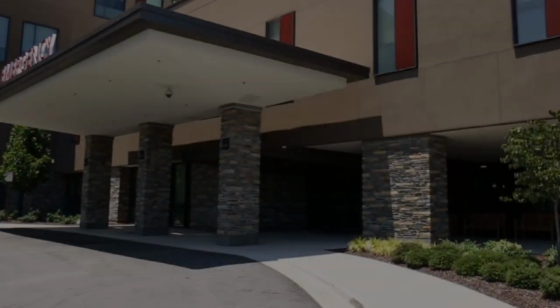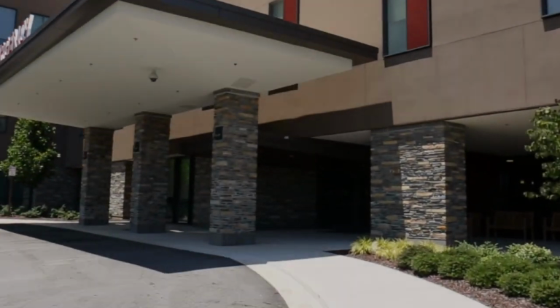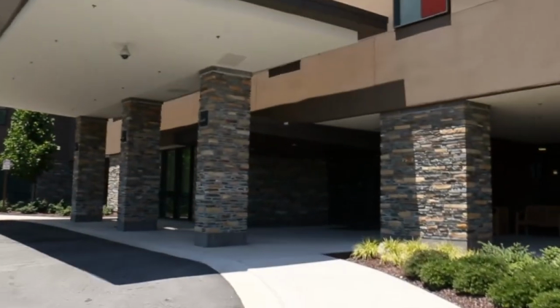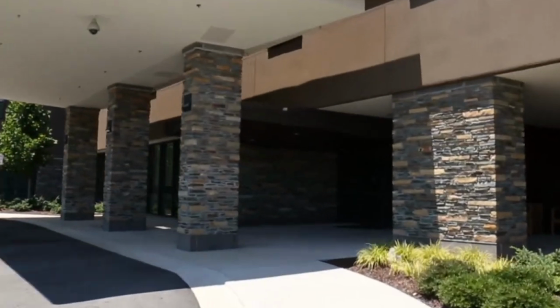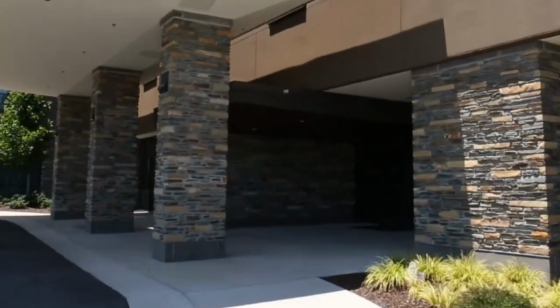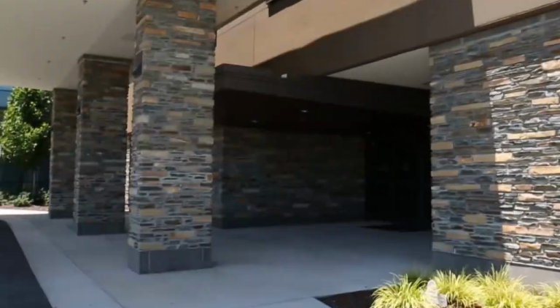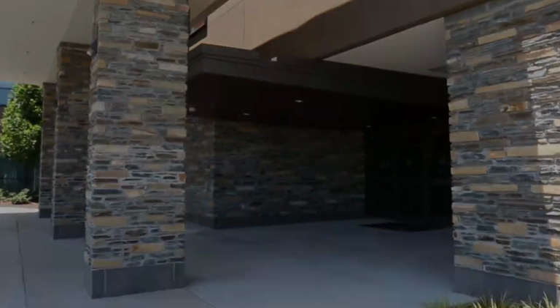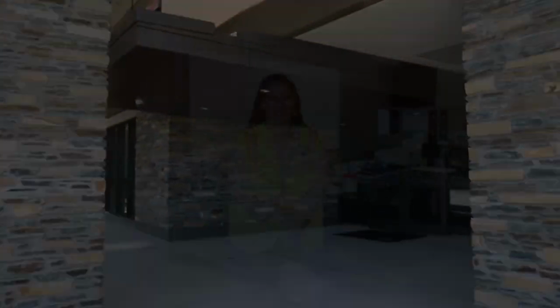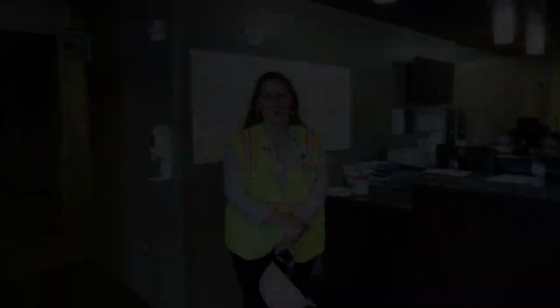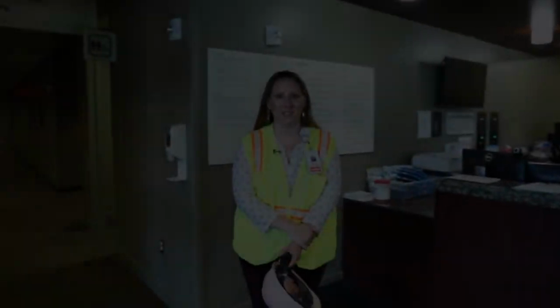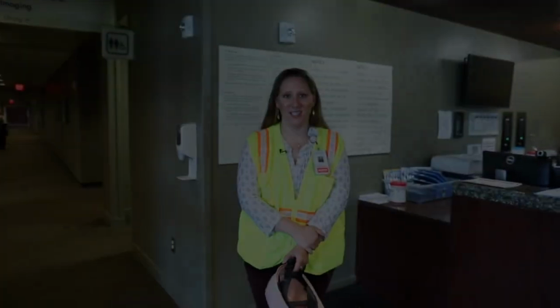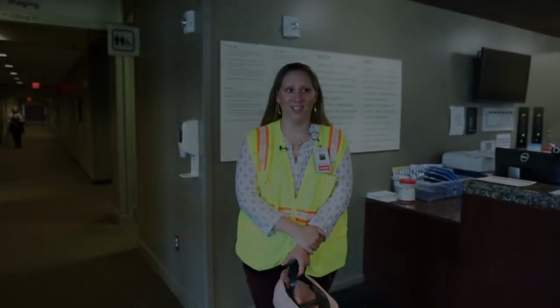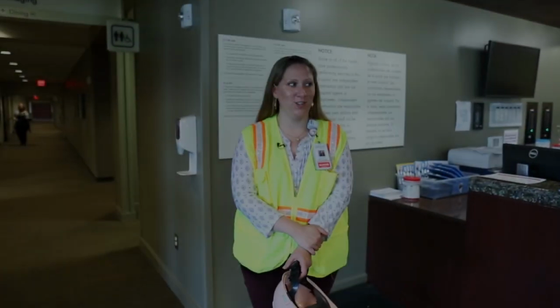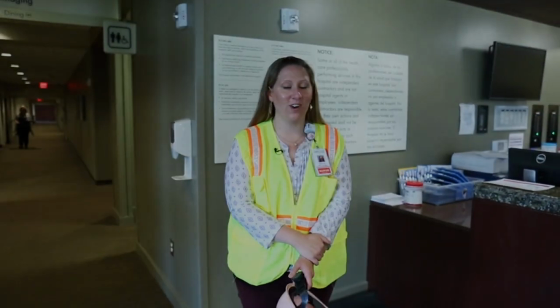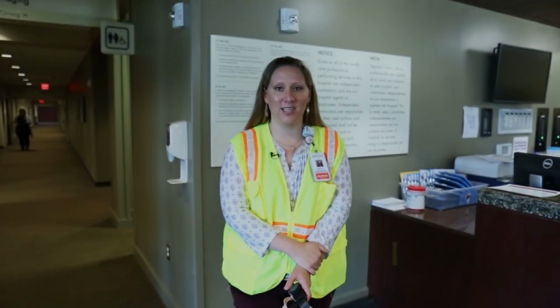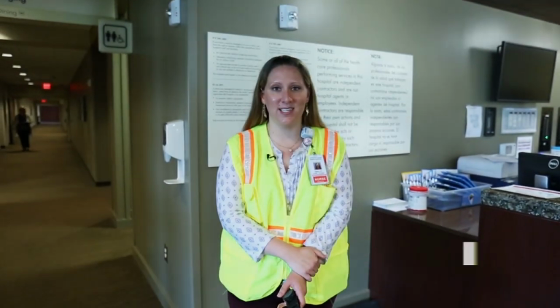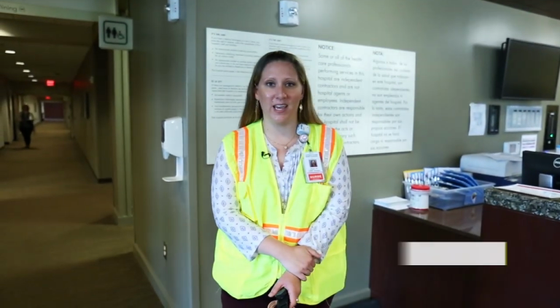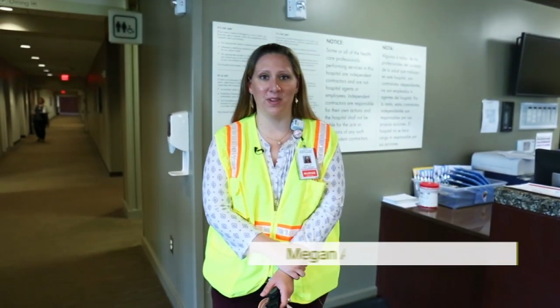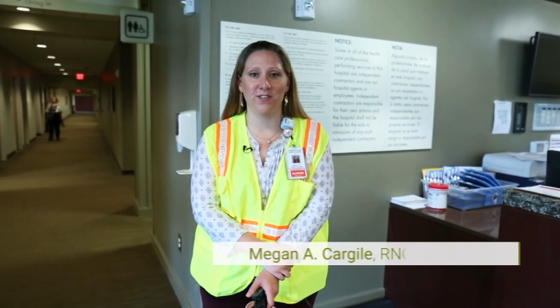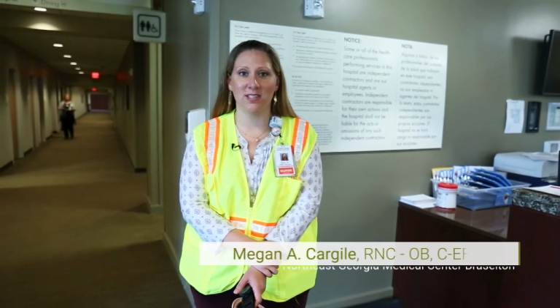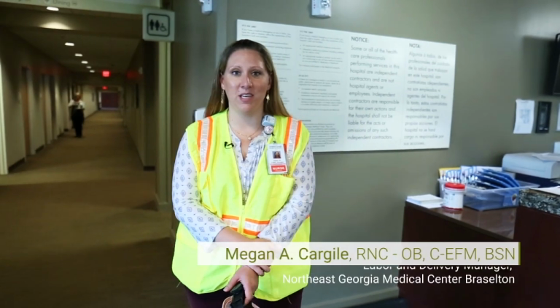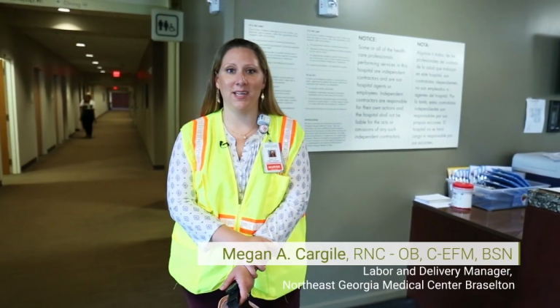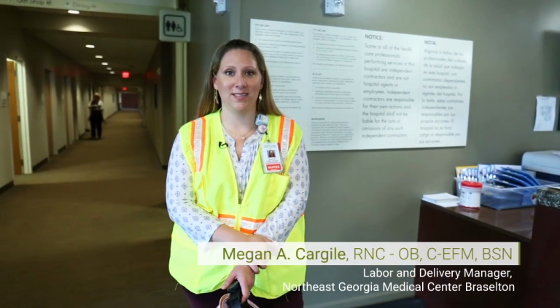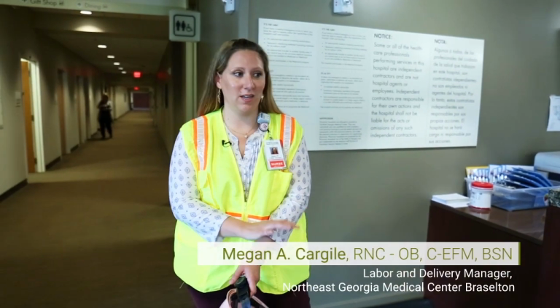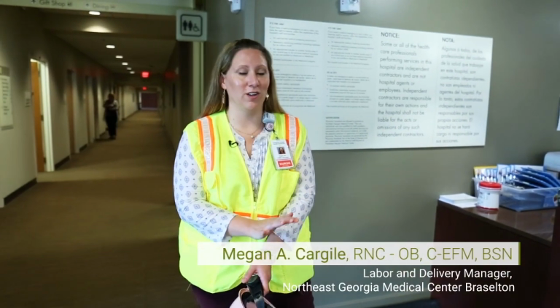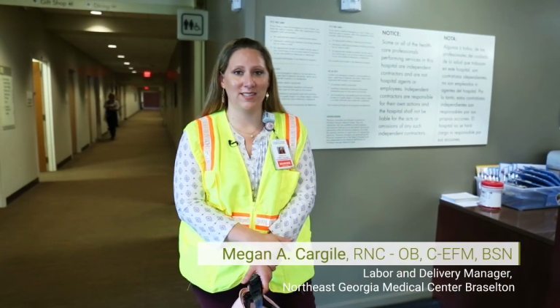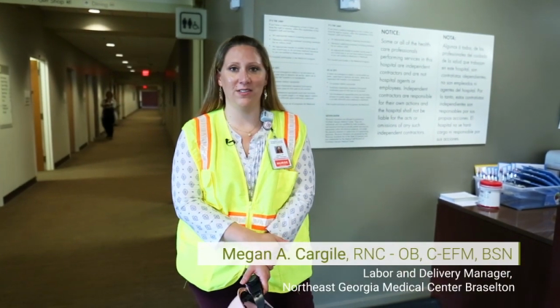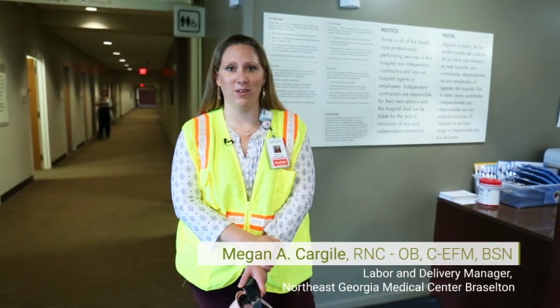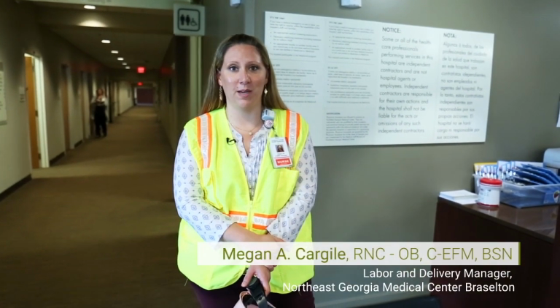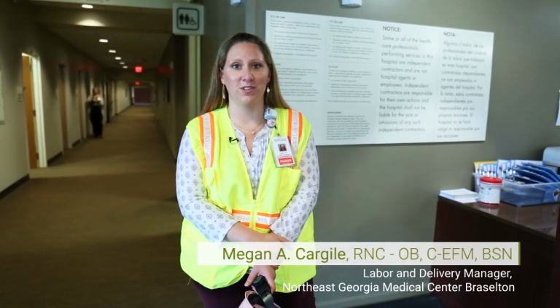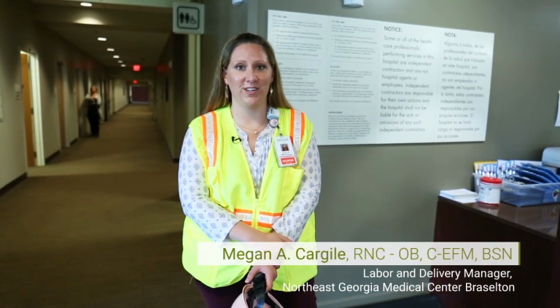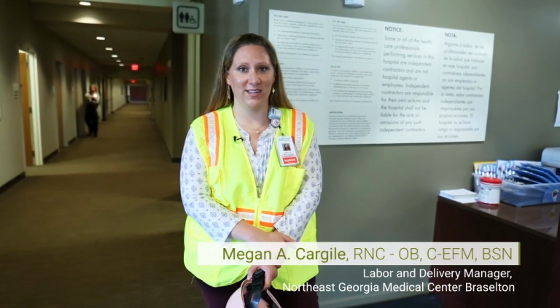Welcome to Northeast Georgia Medical Center in Brazelton. You are getting to take one of the first sneak peek looks at the new labor and delivery unit.